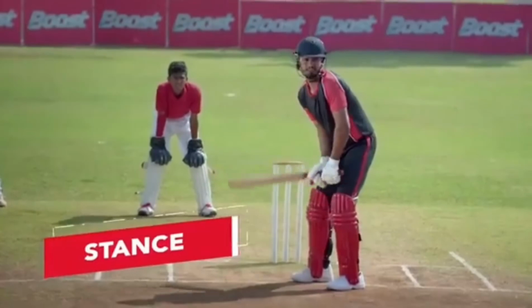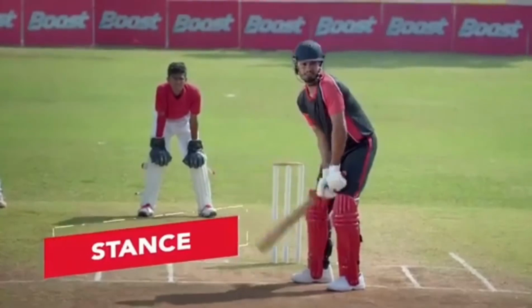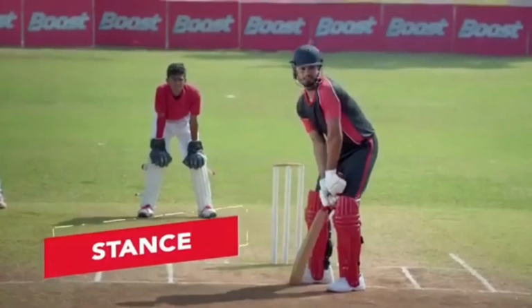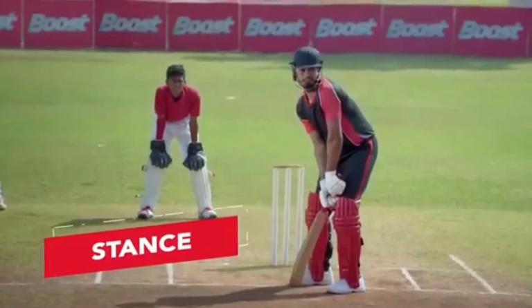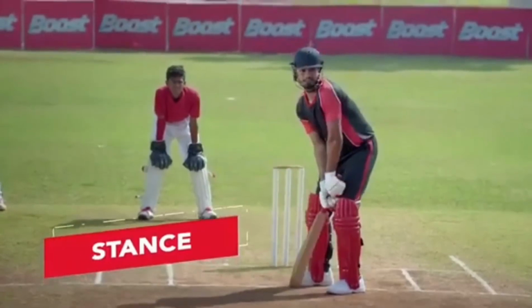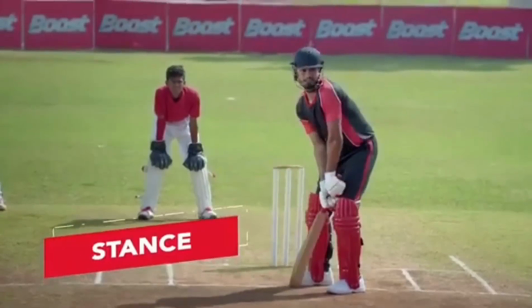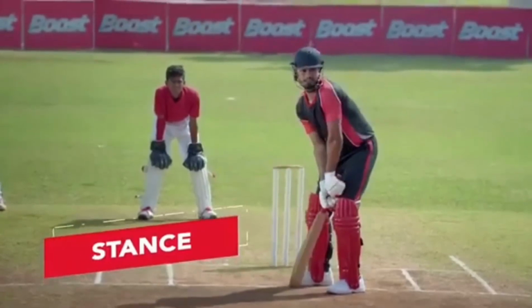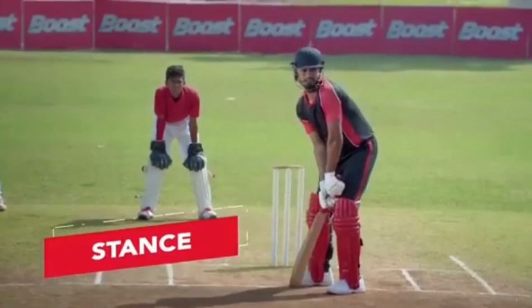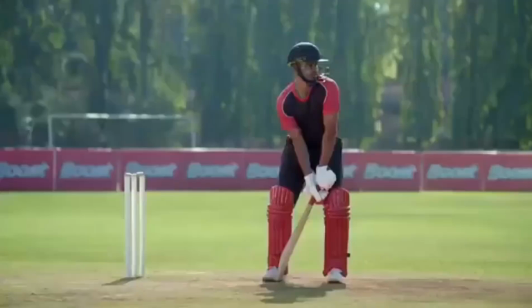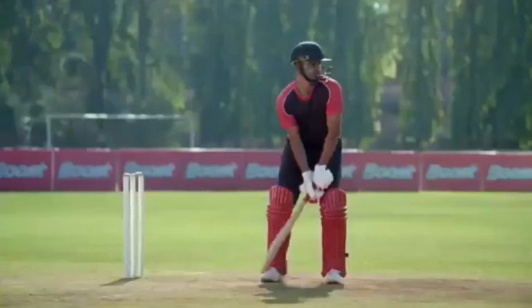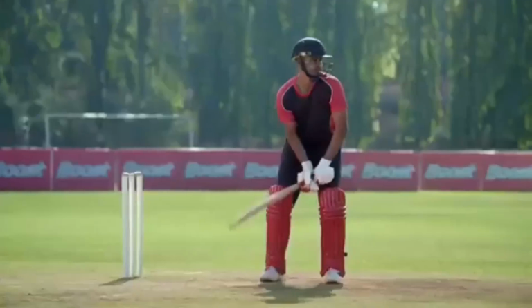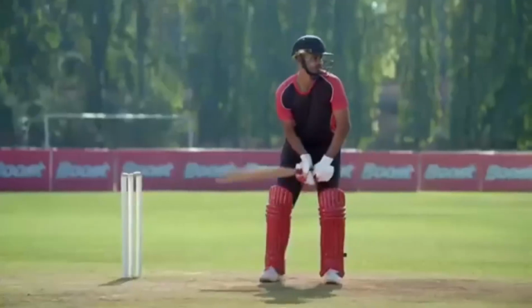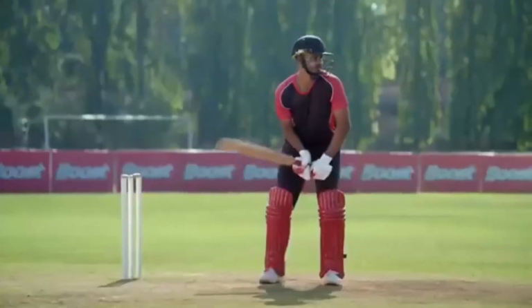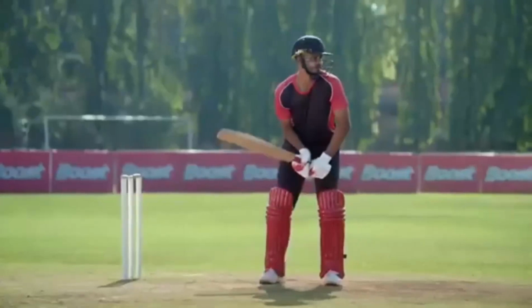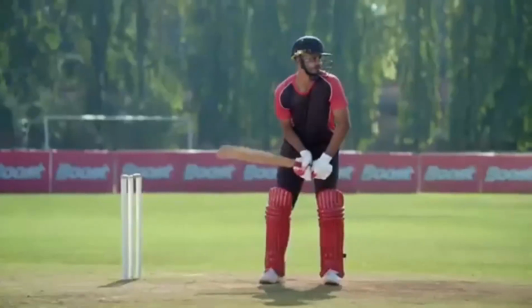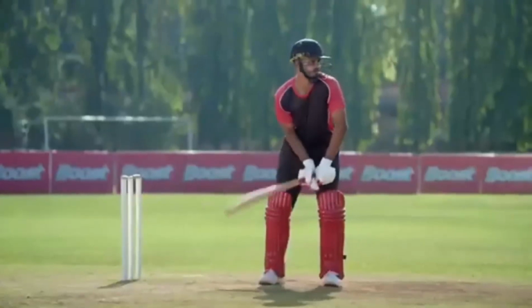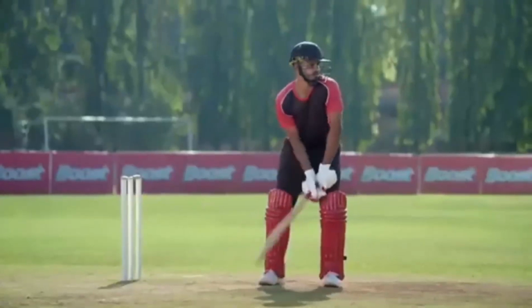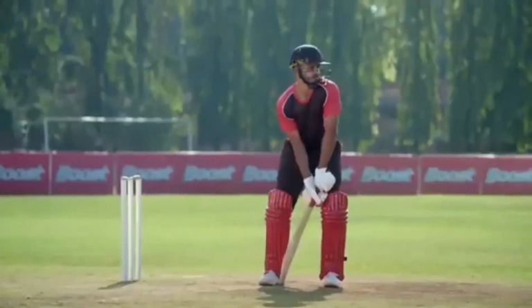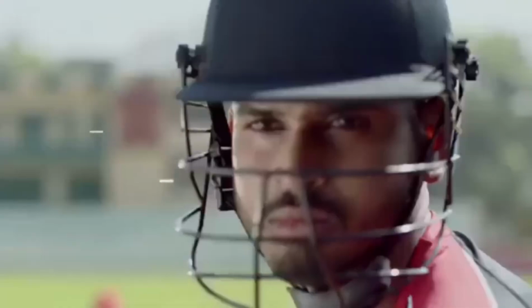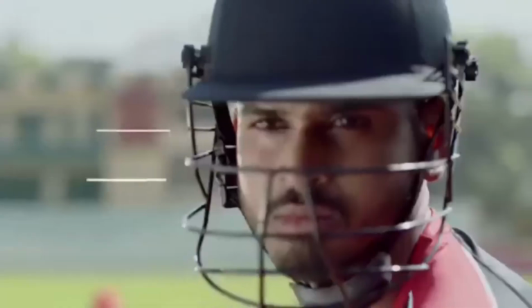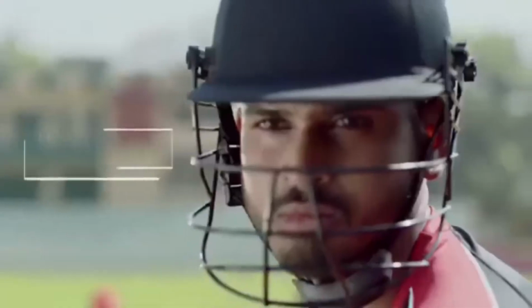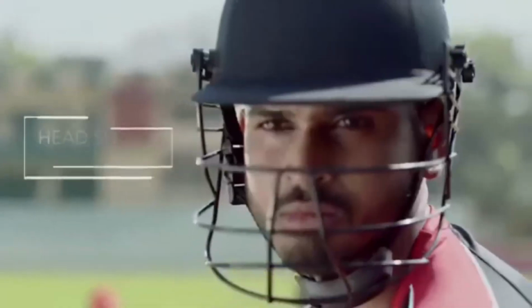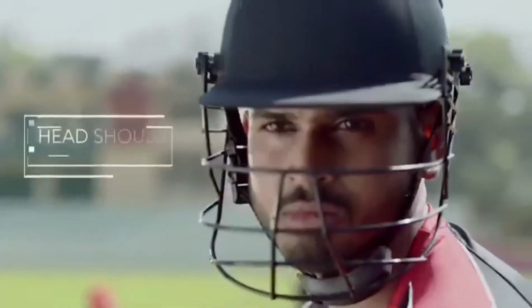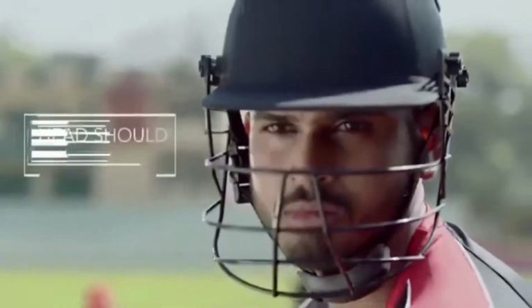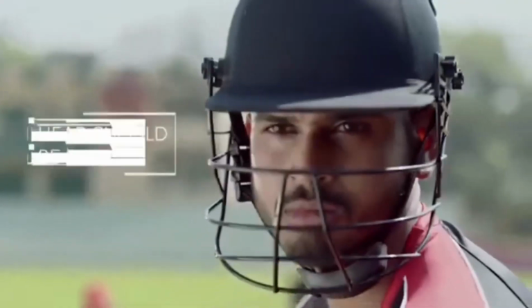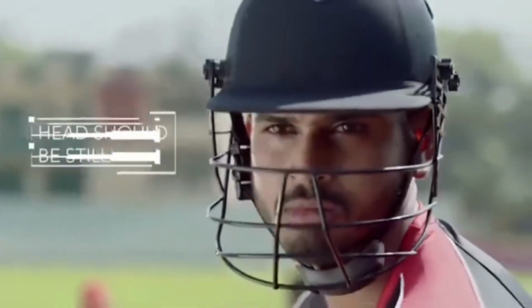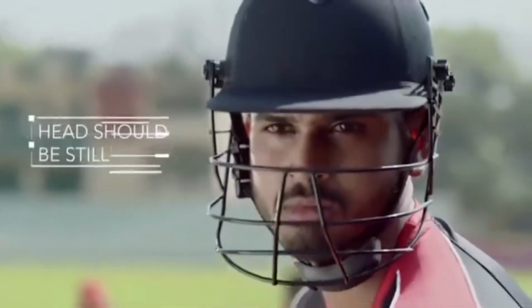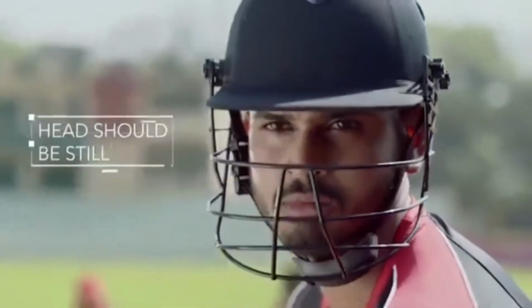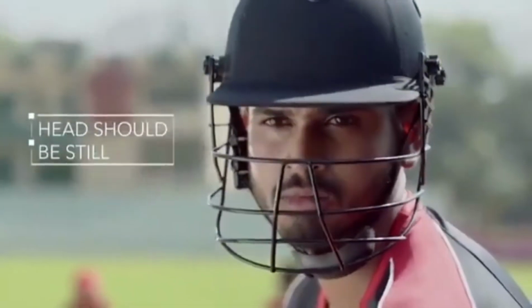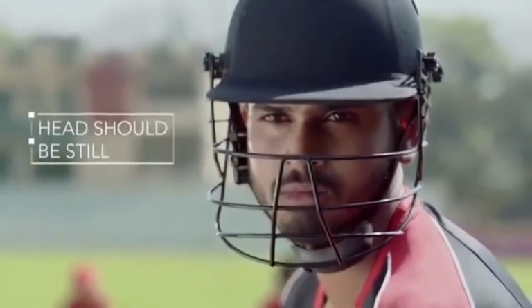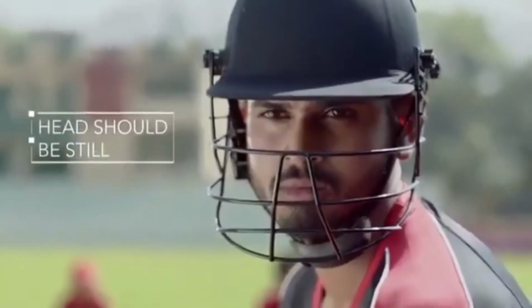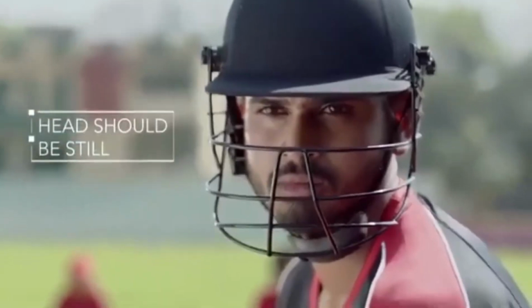A relaxed, side-on stance is very important. The head should be still and facing the bowler.